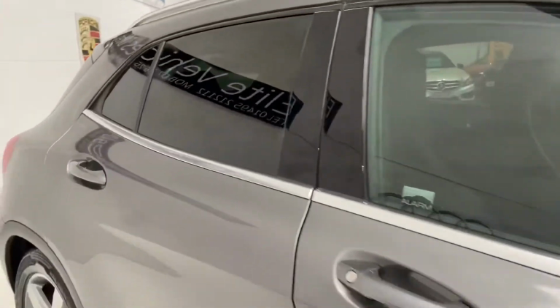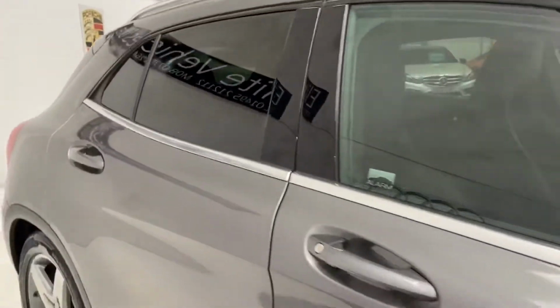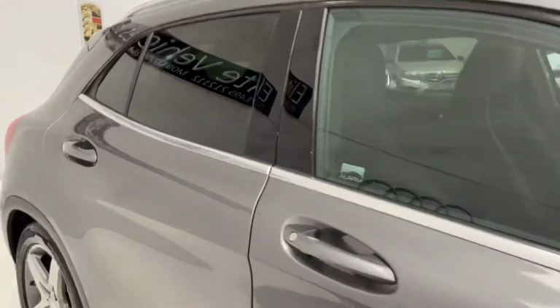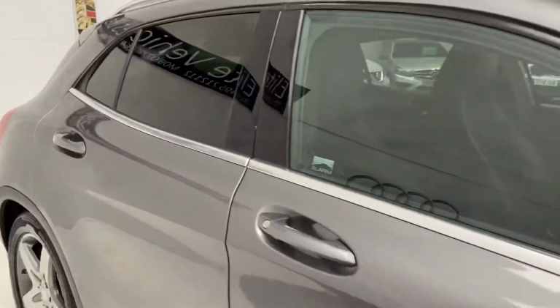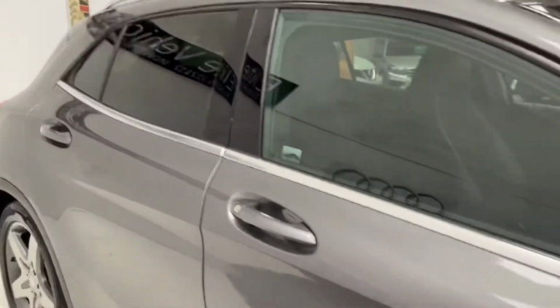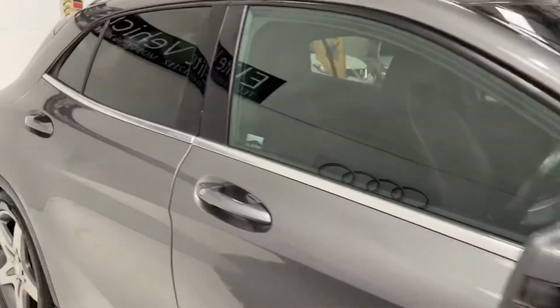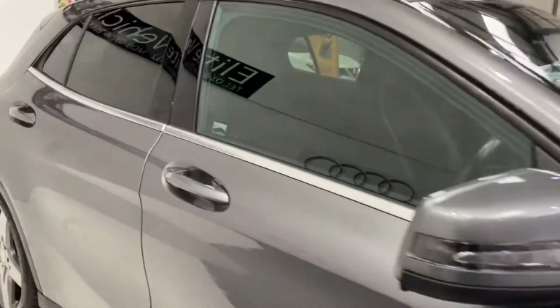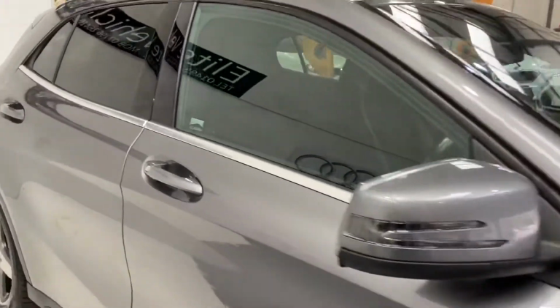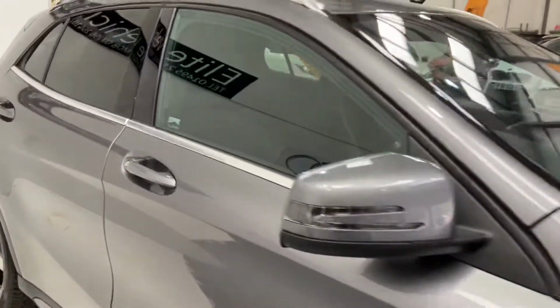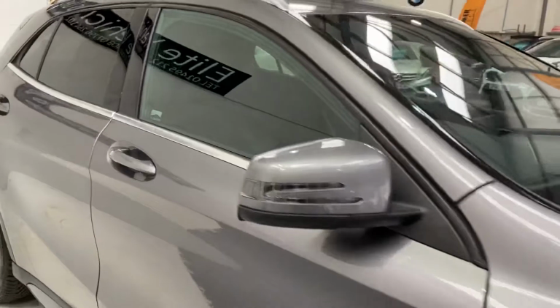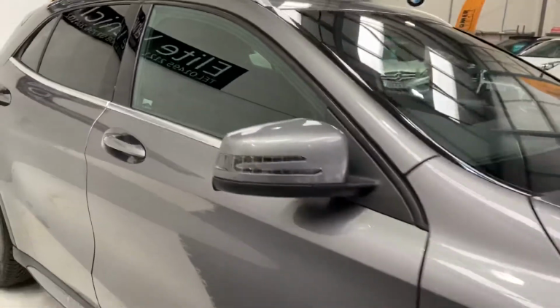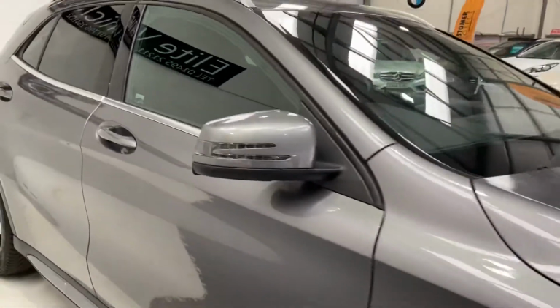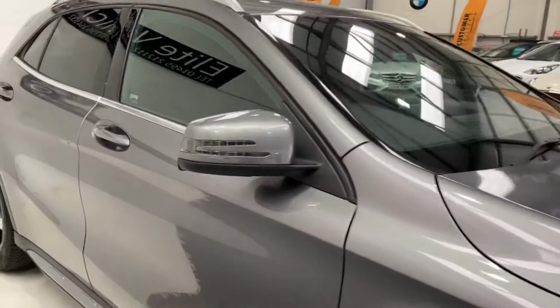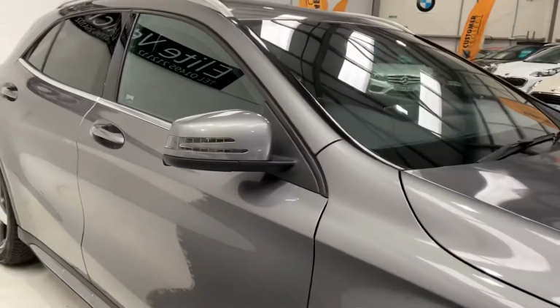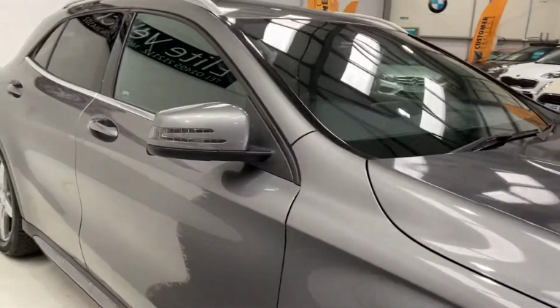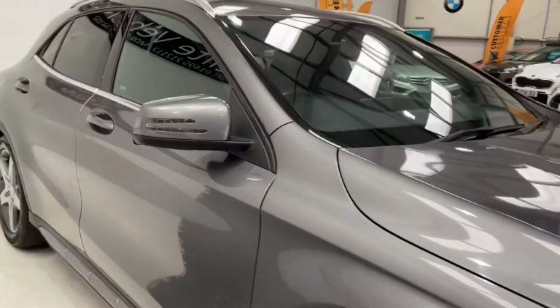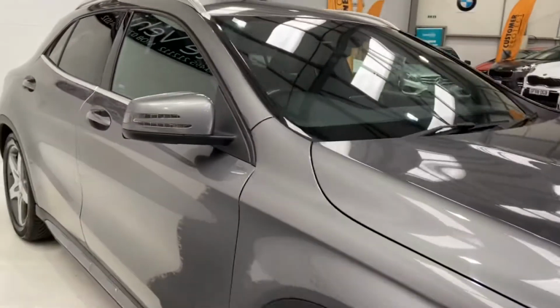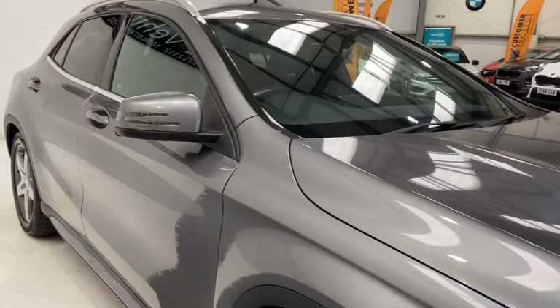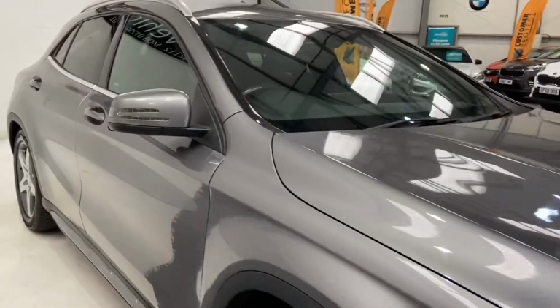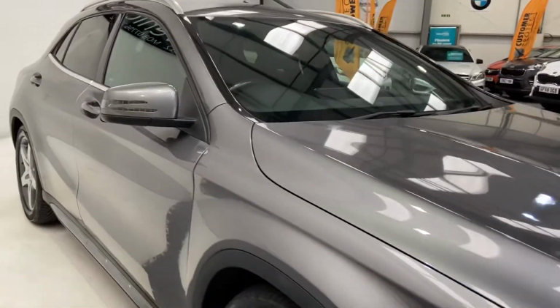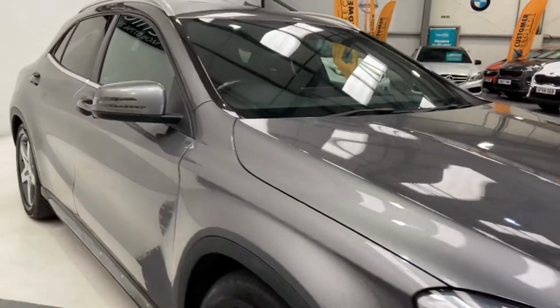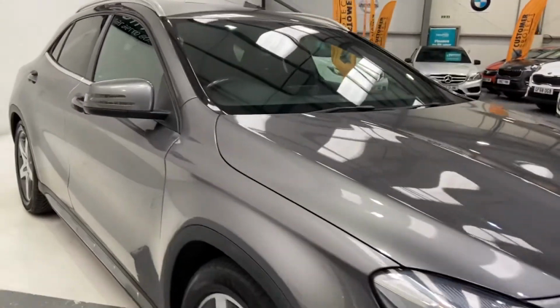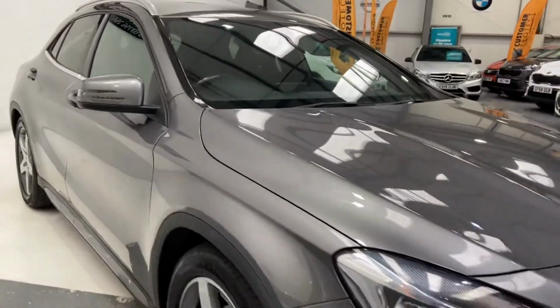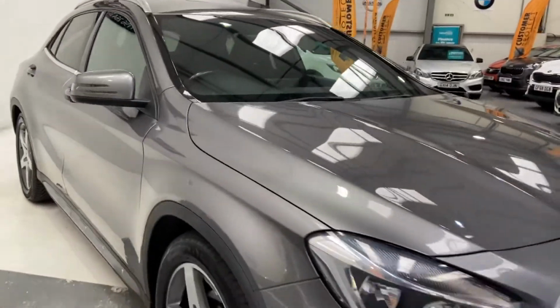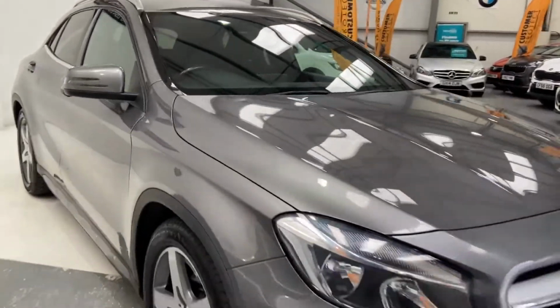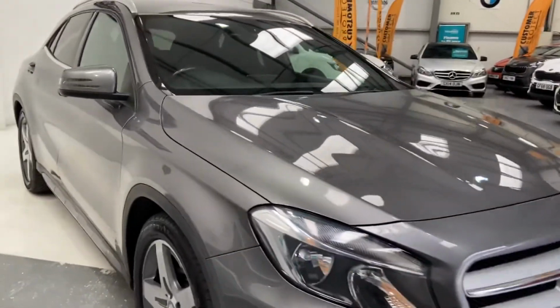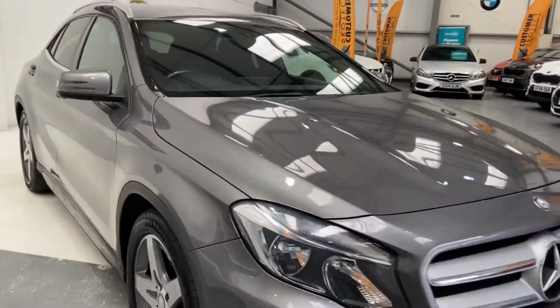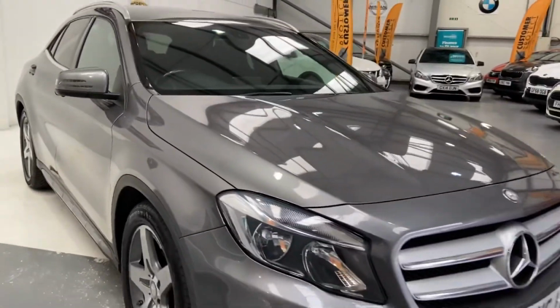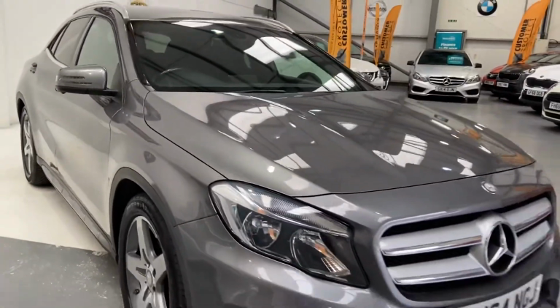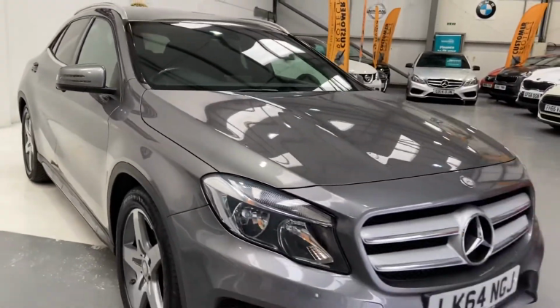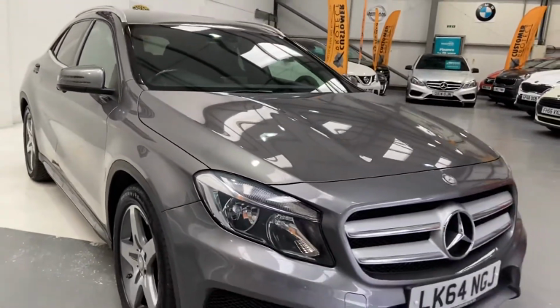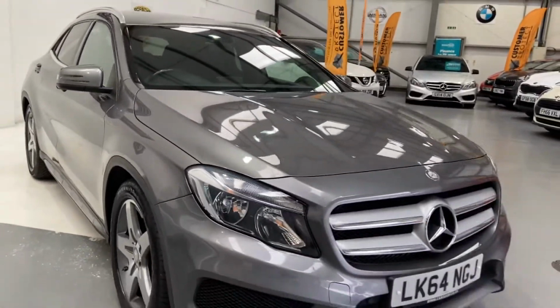If you are looking to finance this vehicle, we have a rate of 6.9% APR at the moment, so it makes this car really affordable.